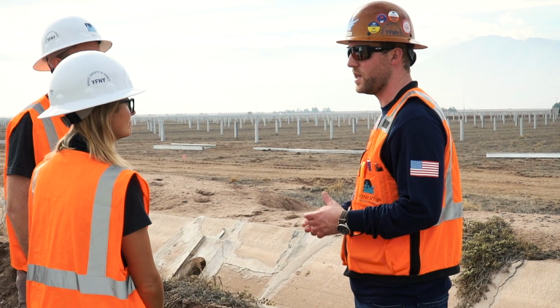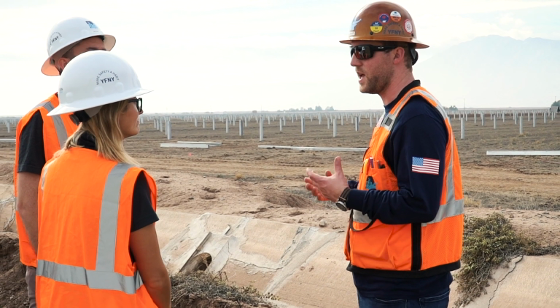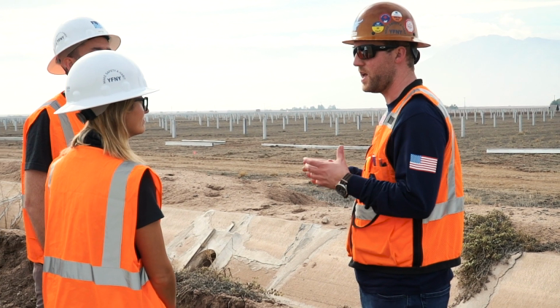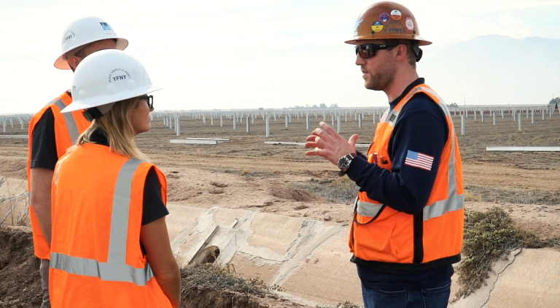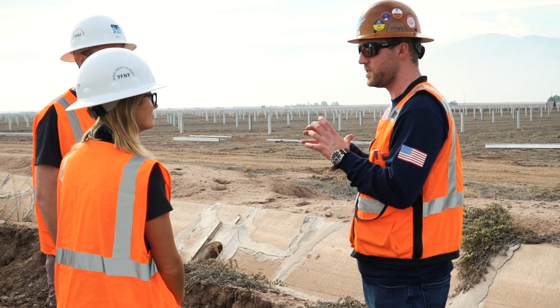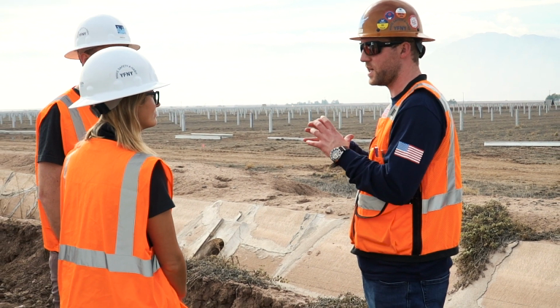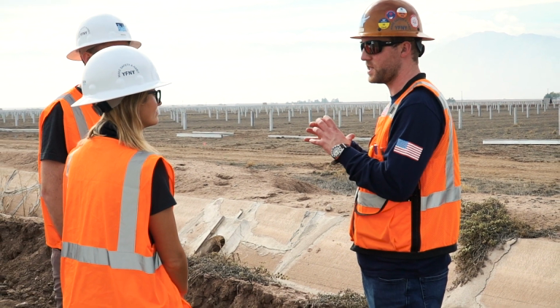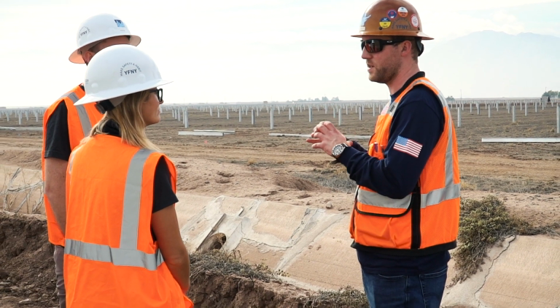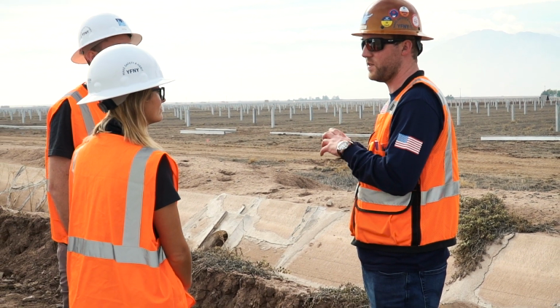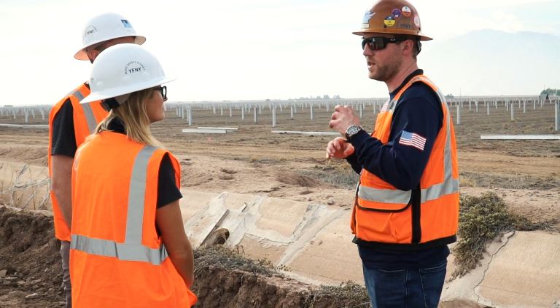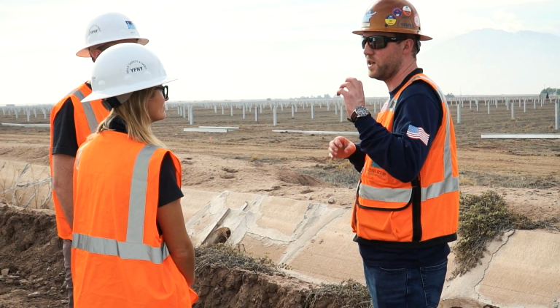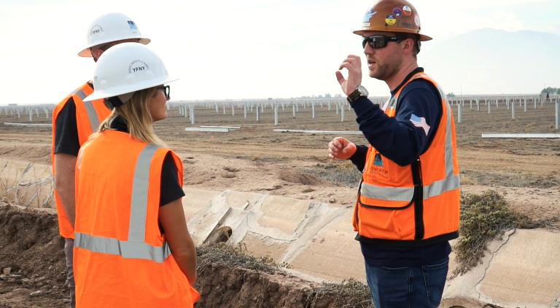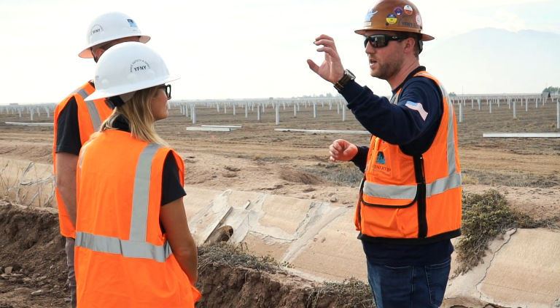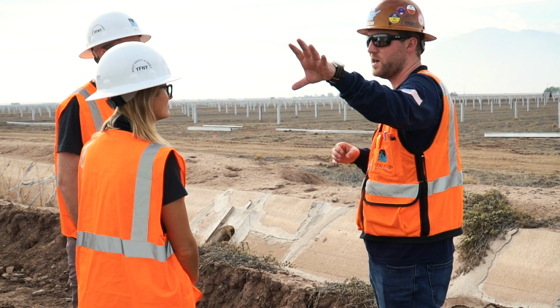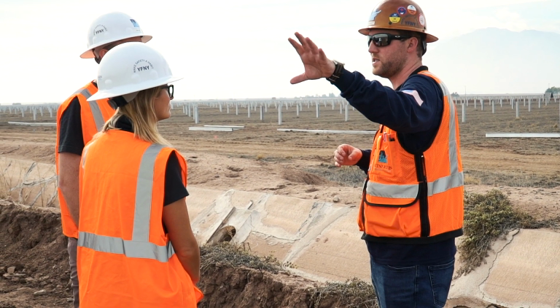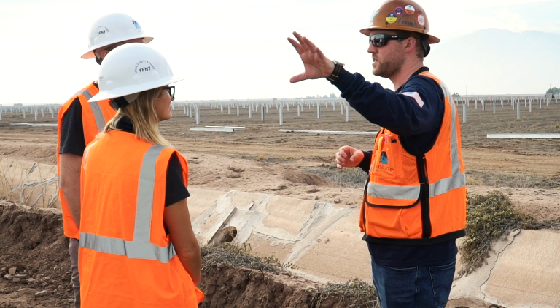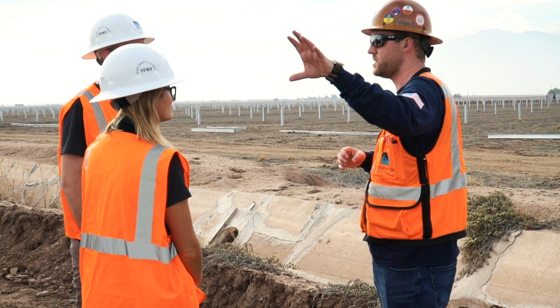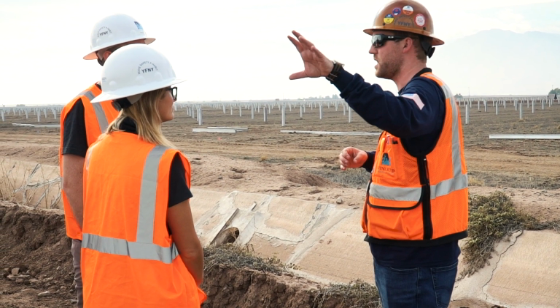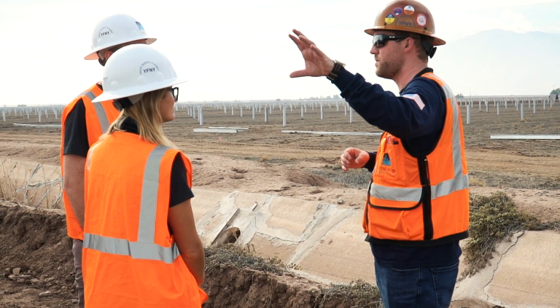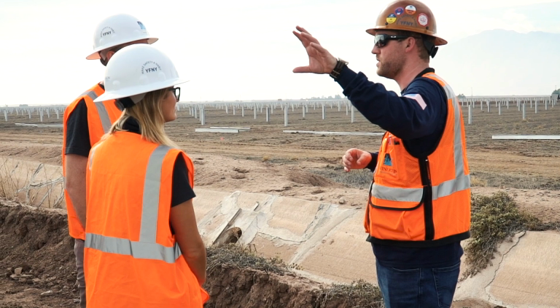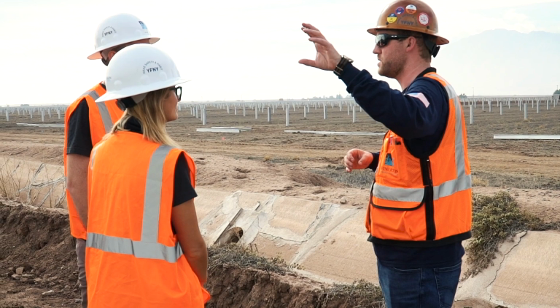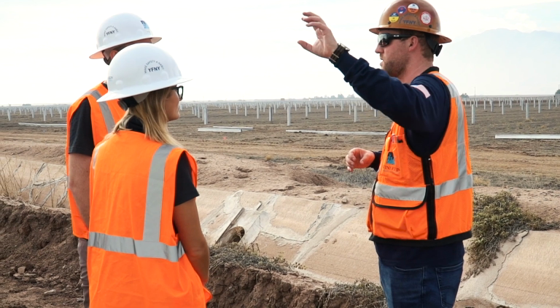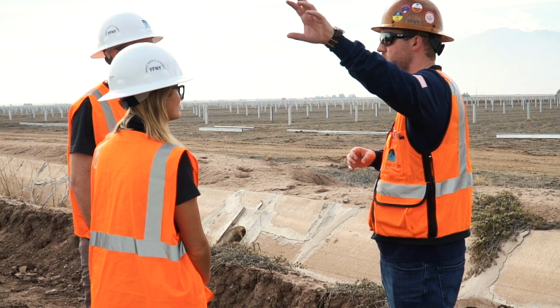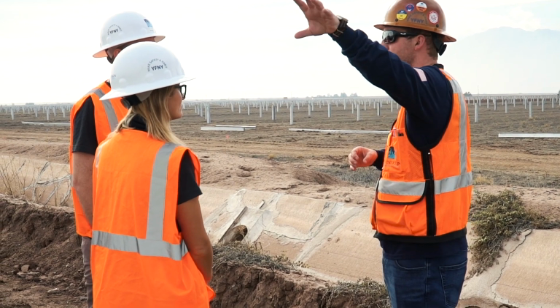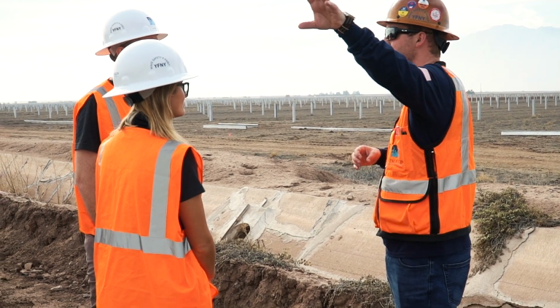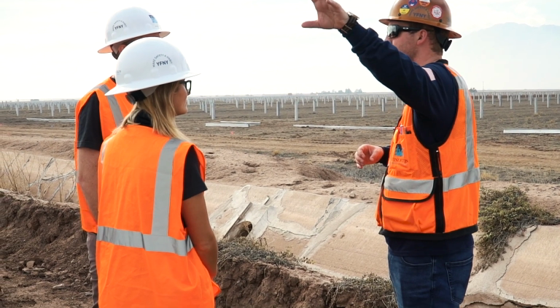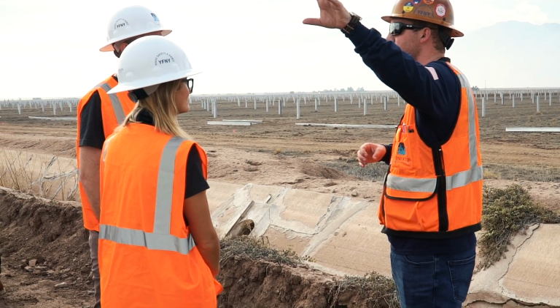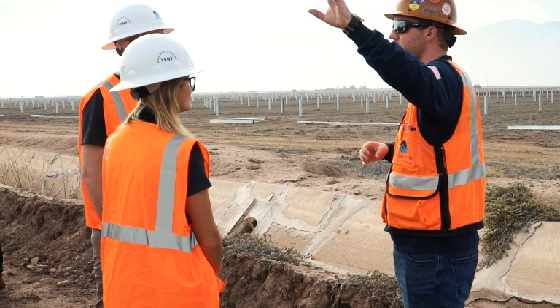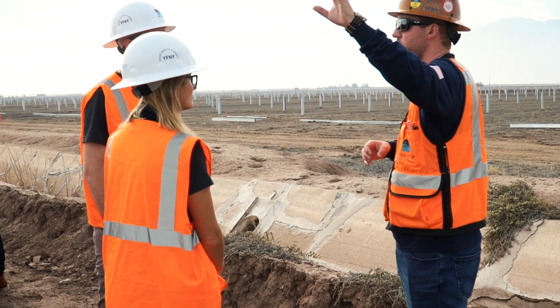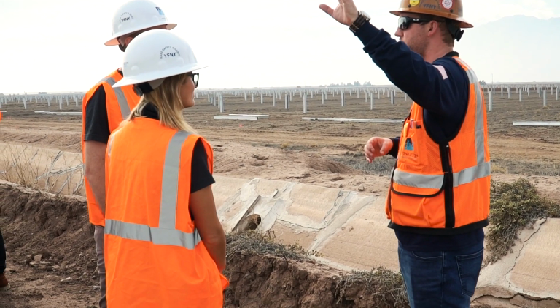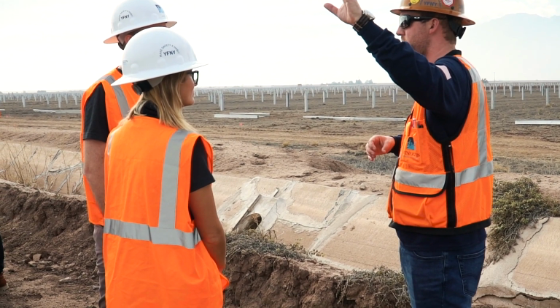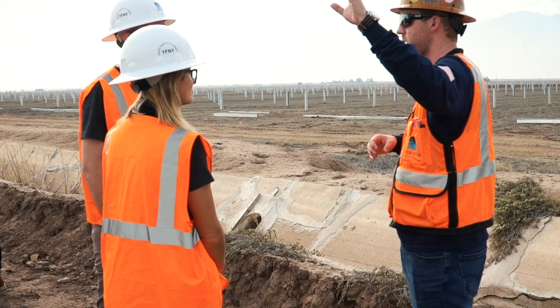Raken's complete field reporting solution helps construction companies reduce risk, manage budgets, and improve their bottom line.